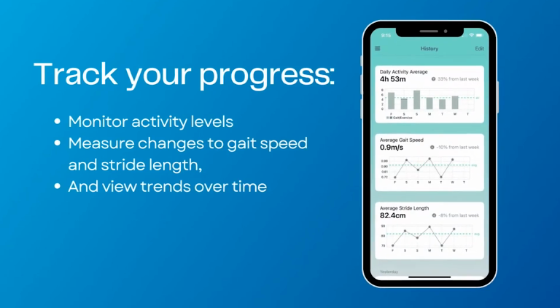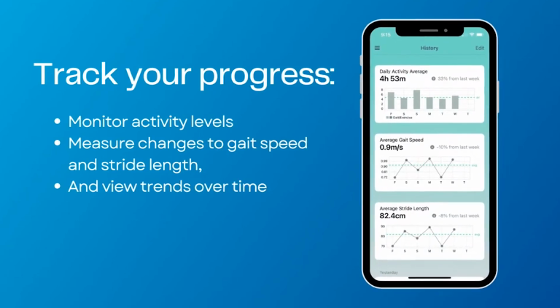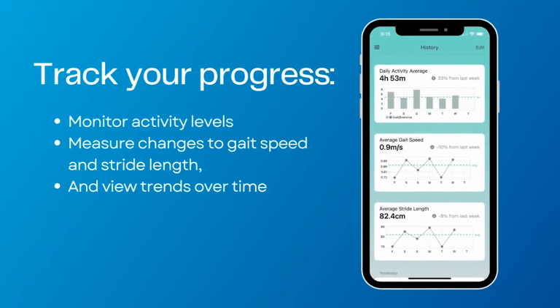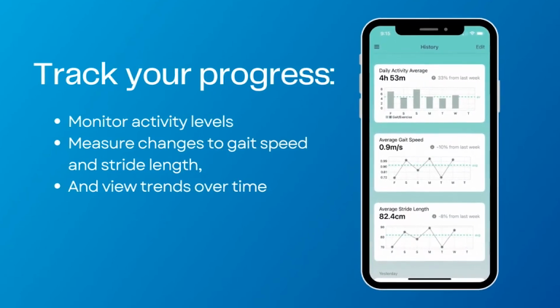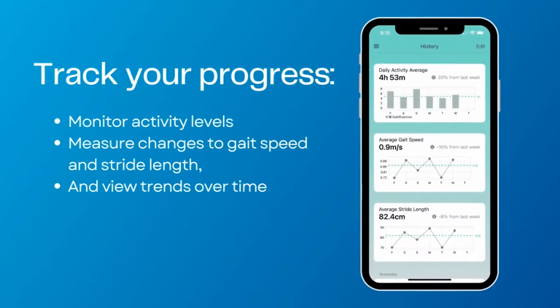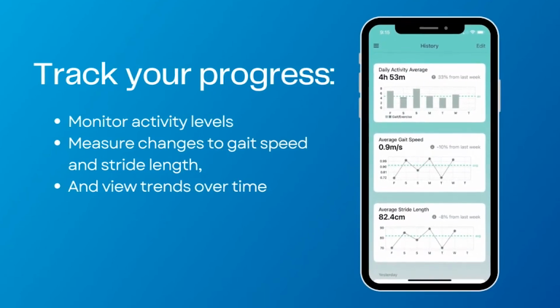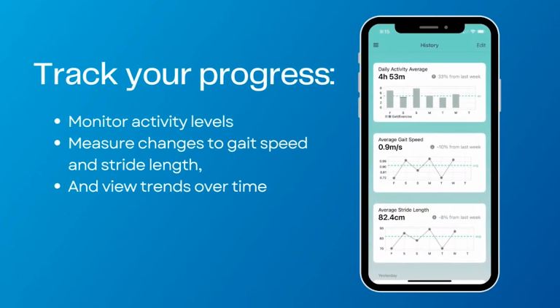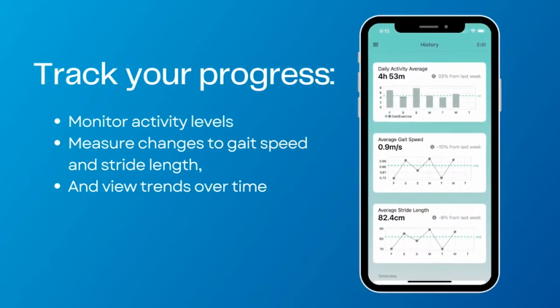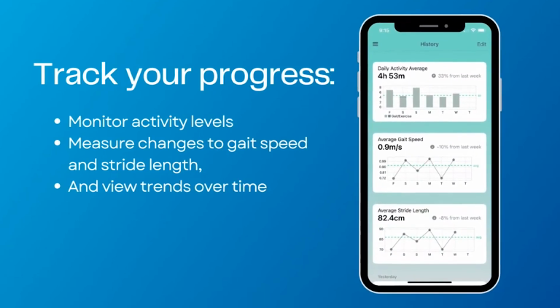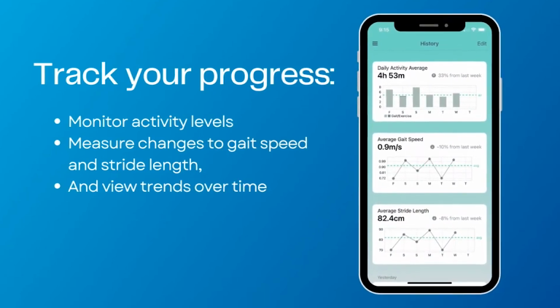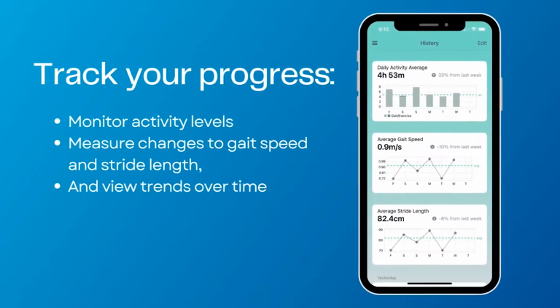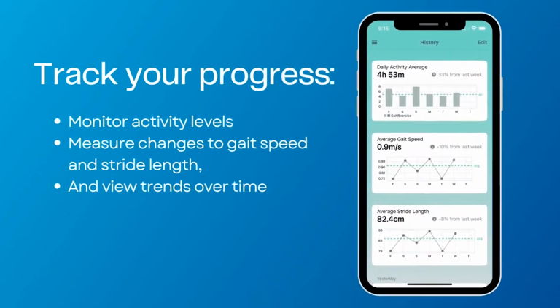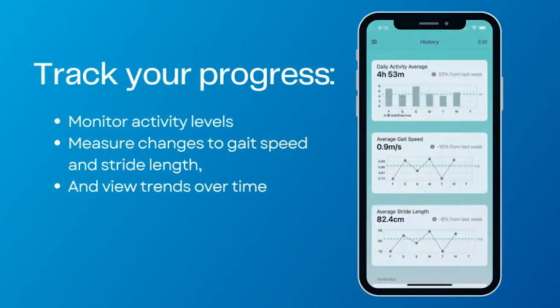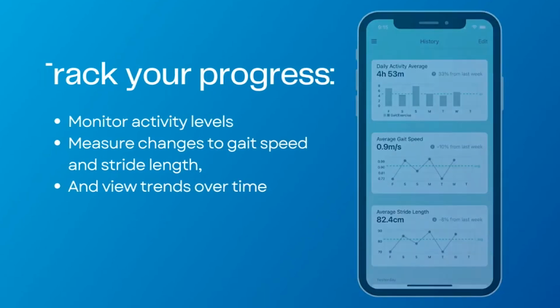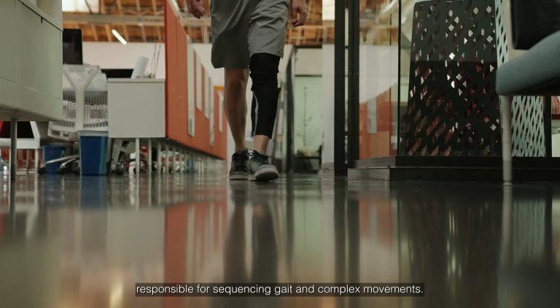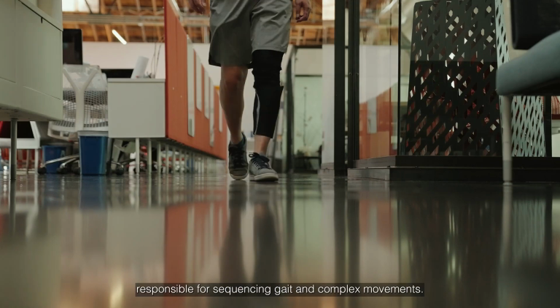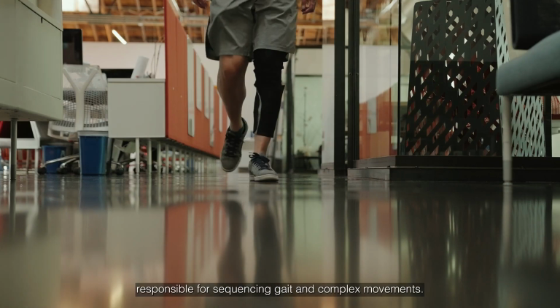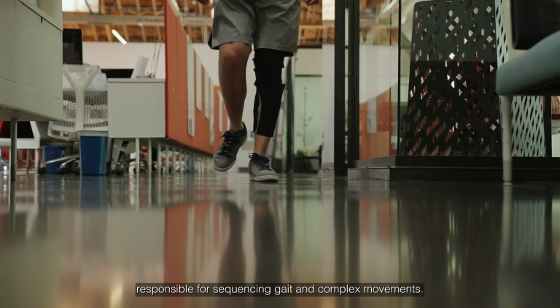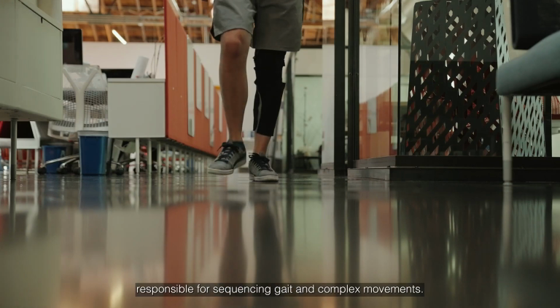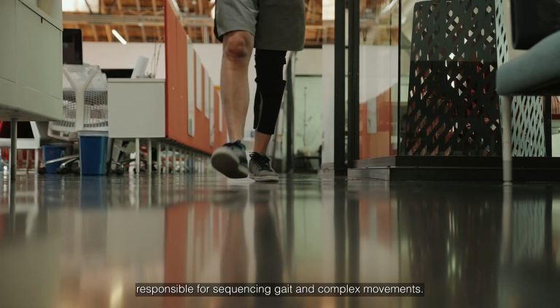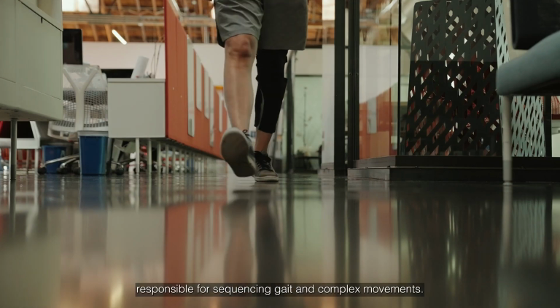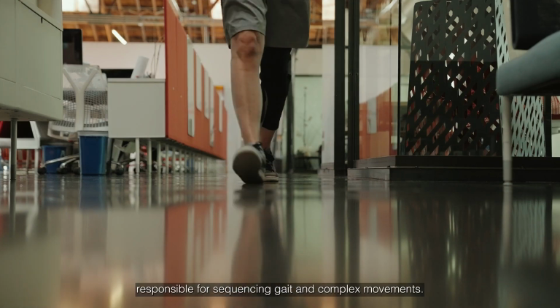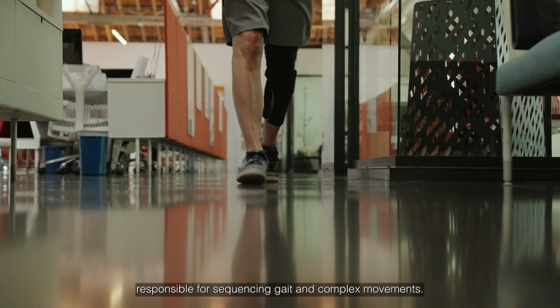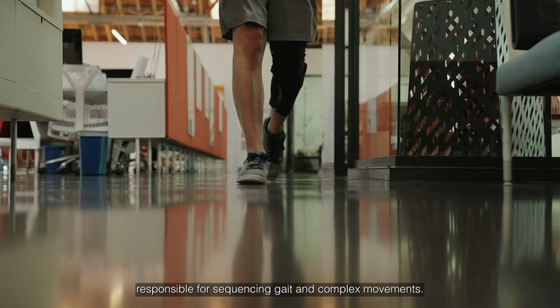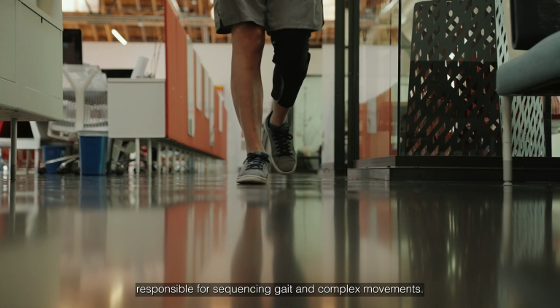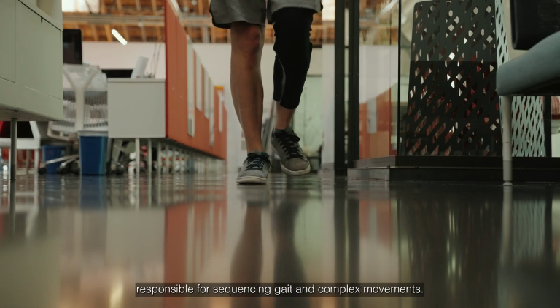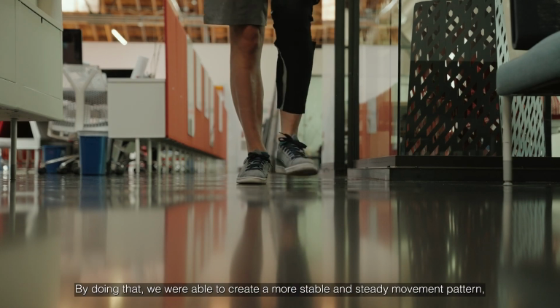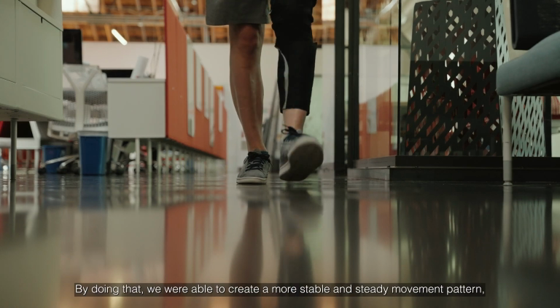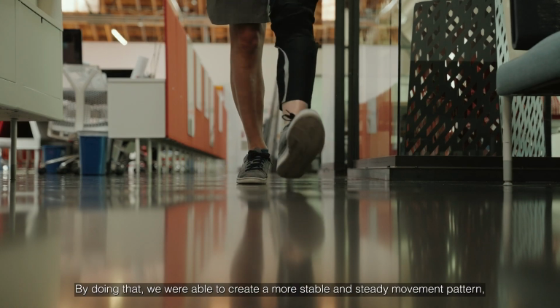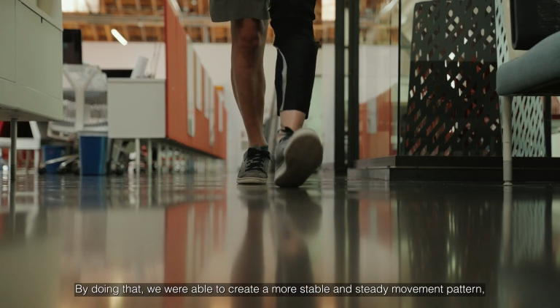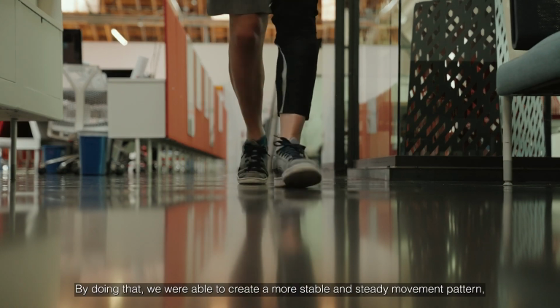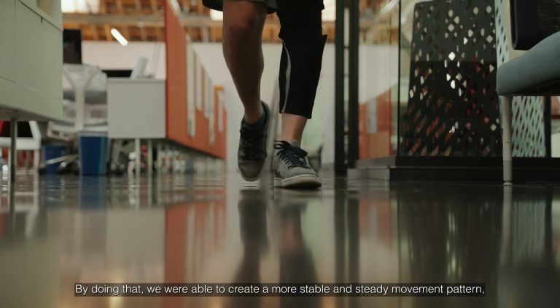Users can track performance via a mobile app, with data also beneficial for healthcare professionals.